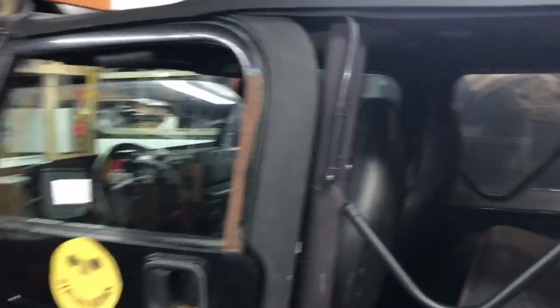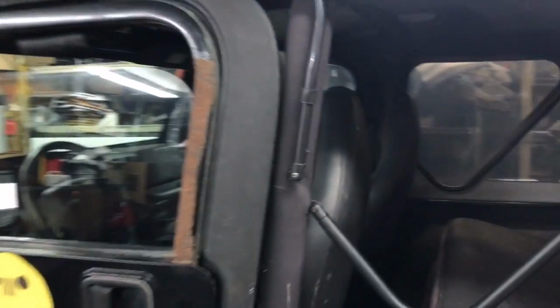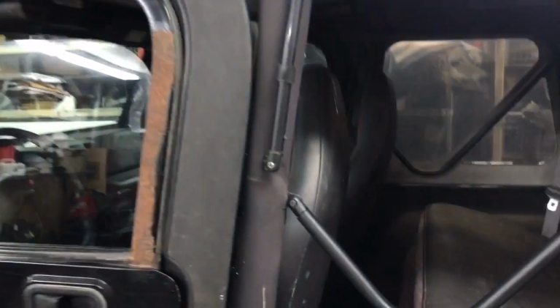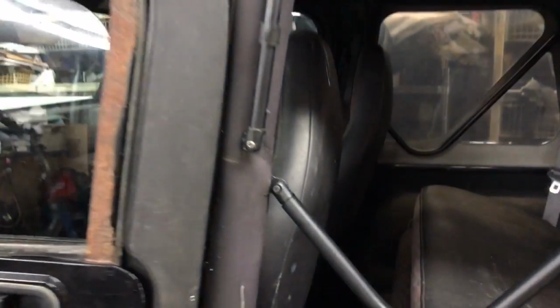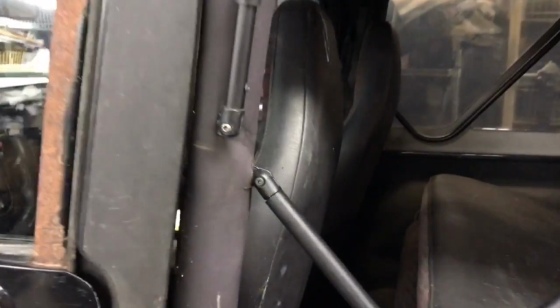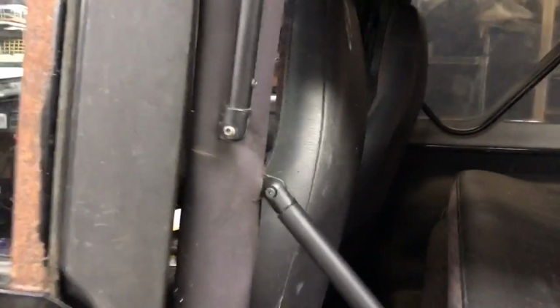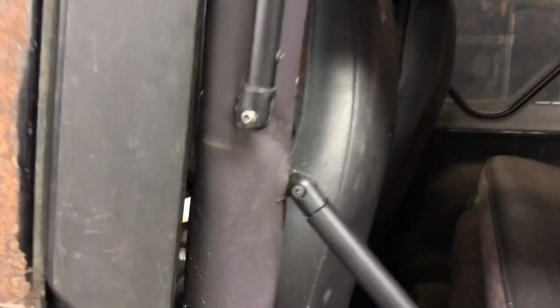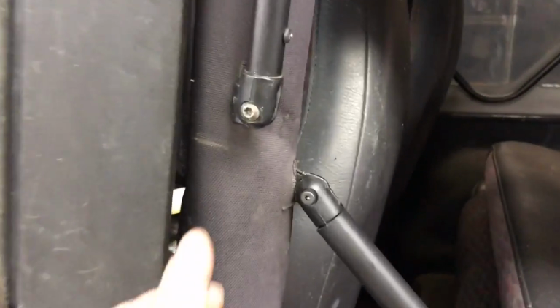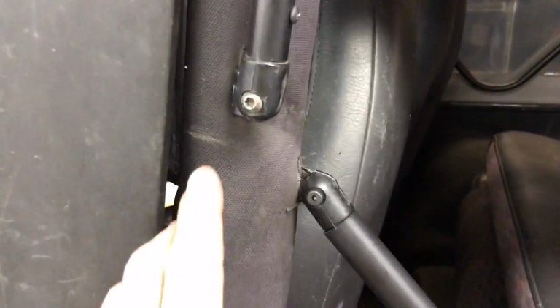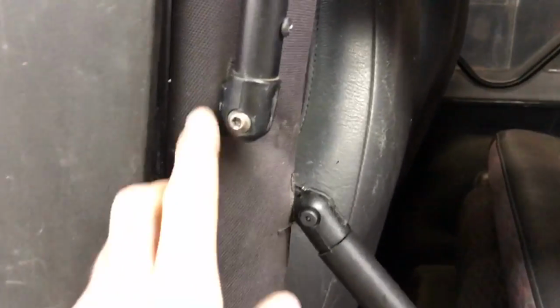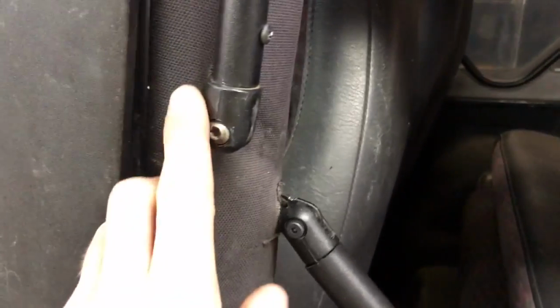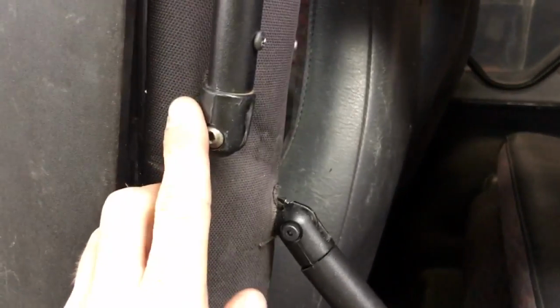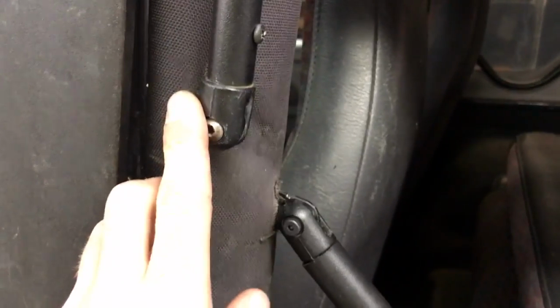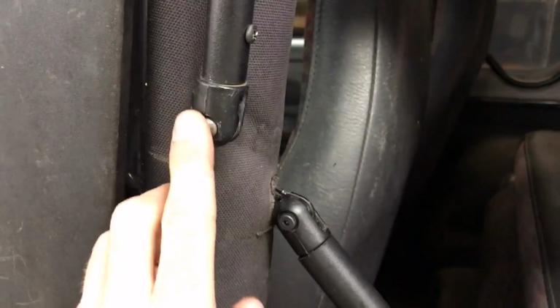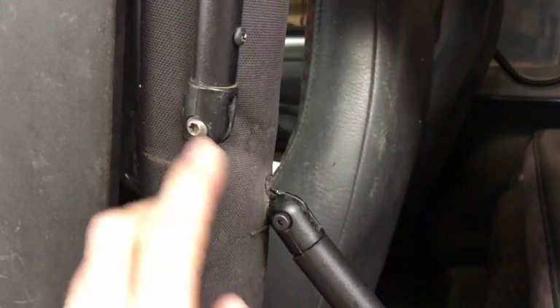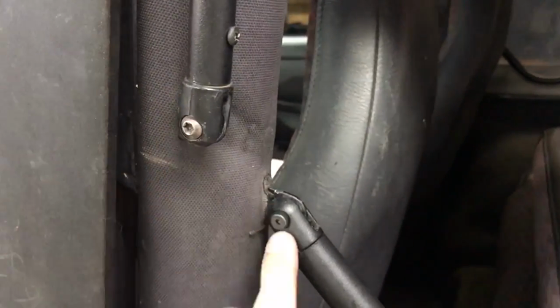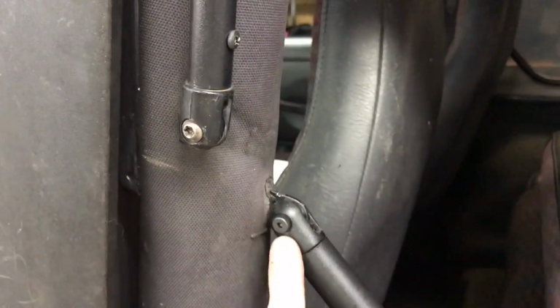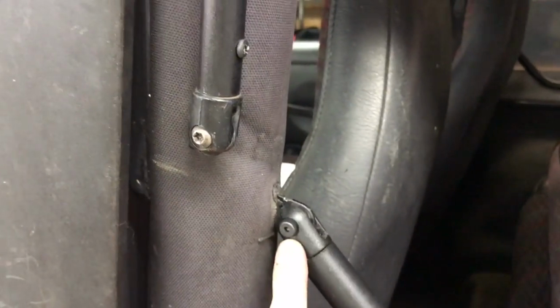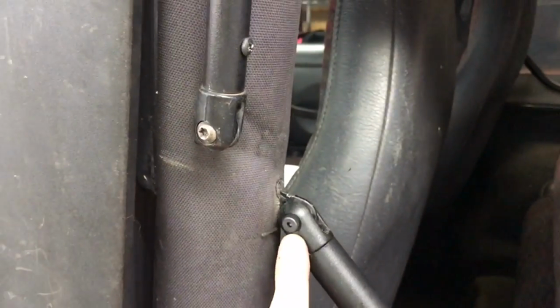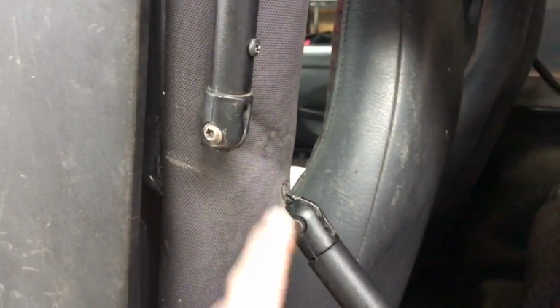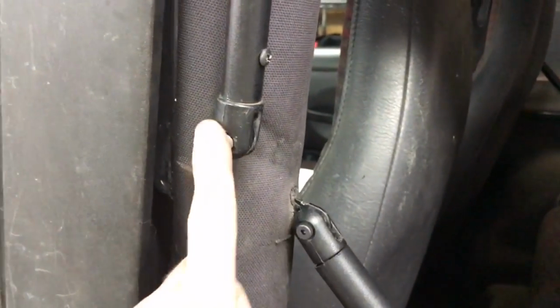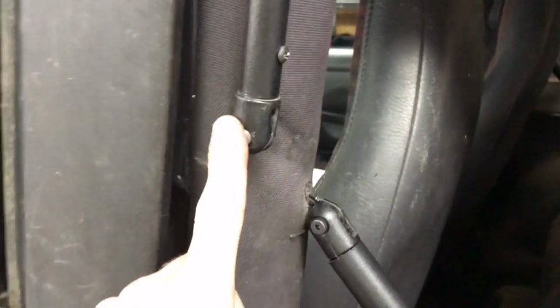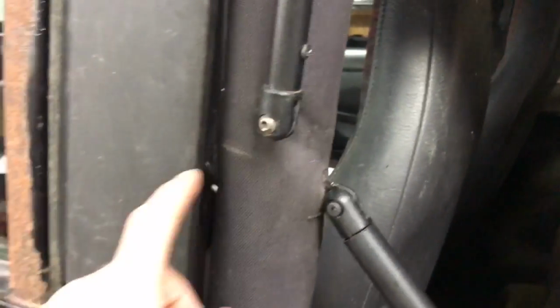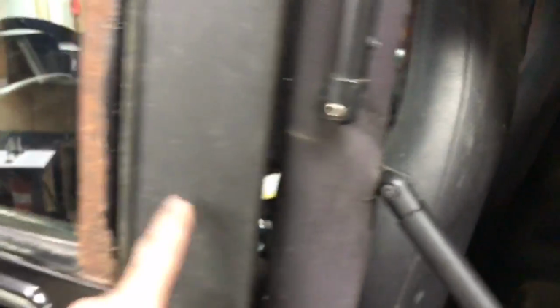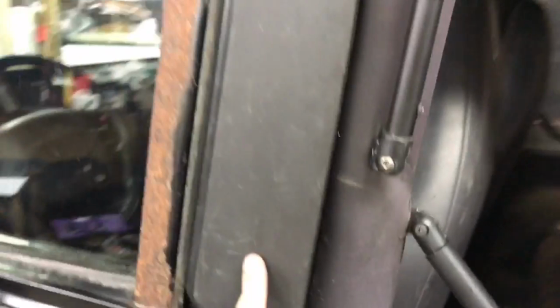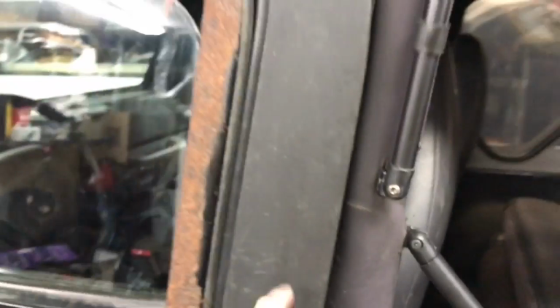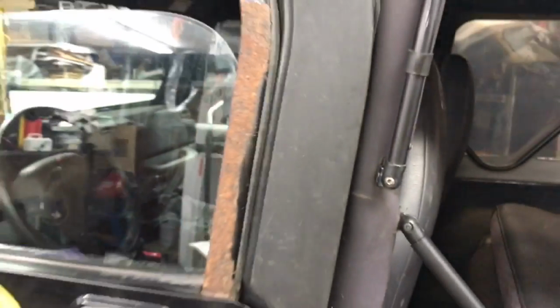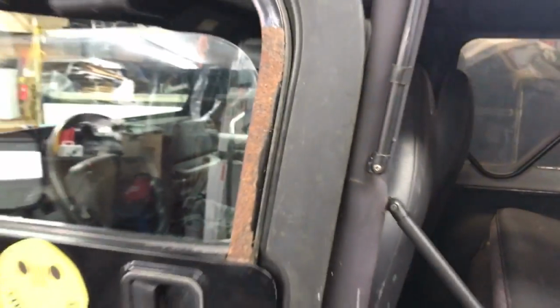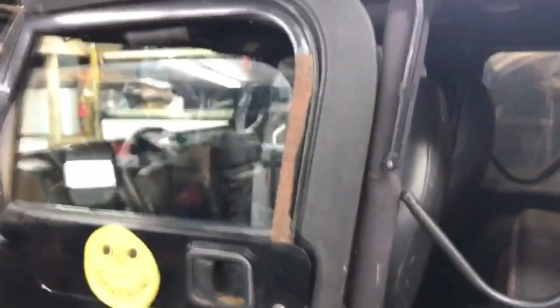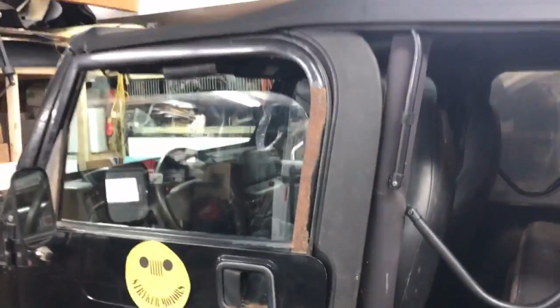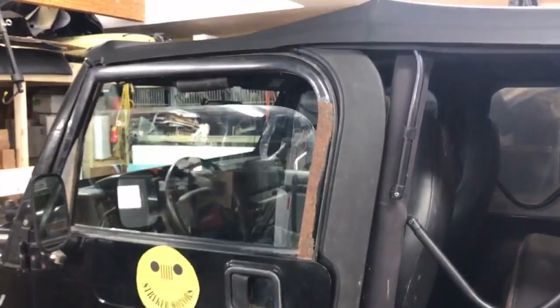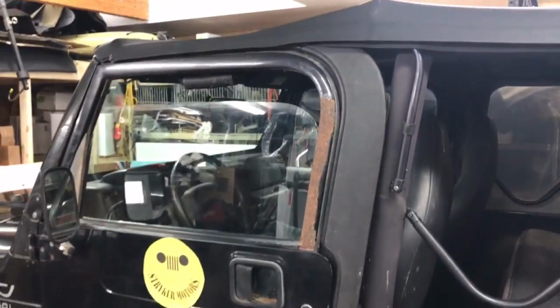If you look closely at how it attaches, there should be two connection points on the roll bar and a plastic door surround.